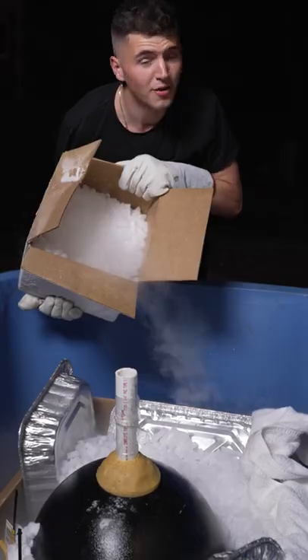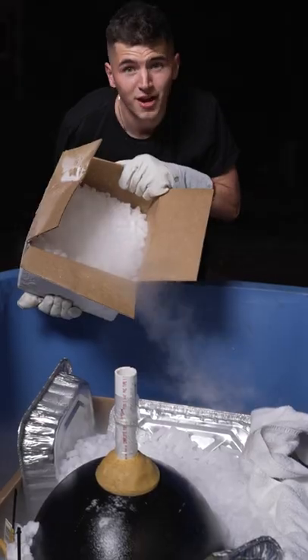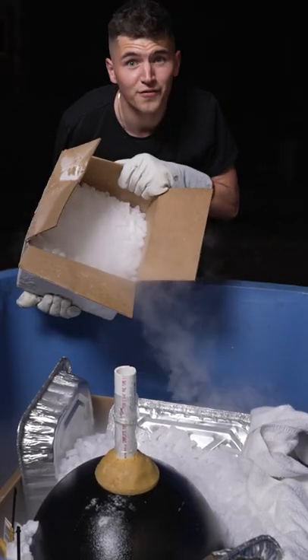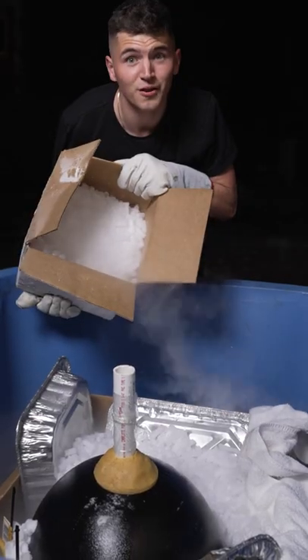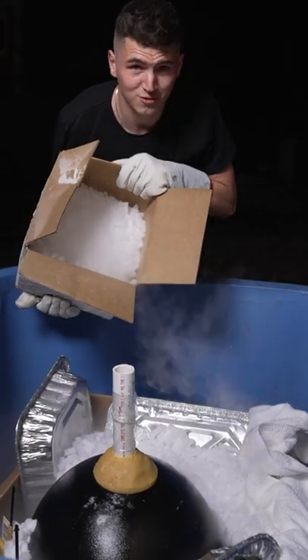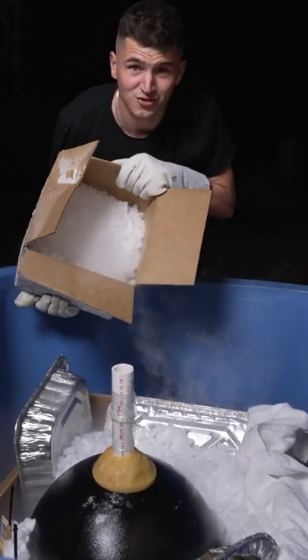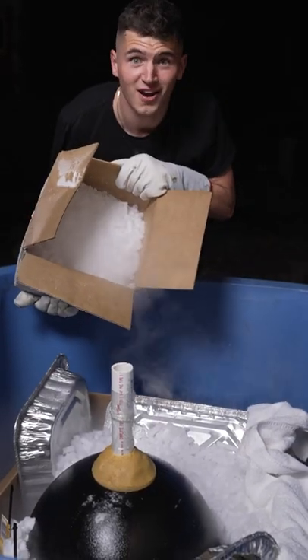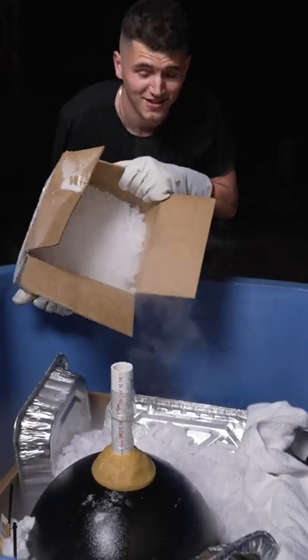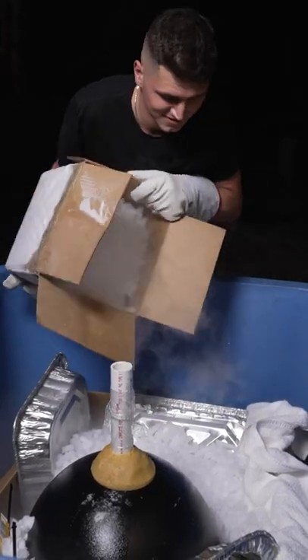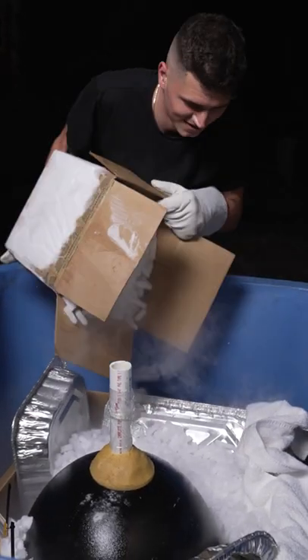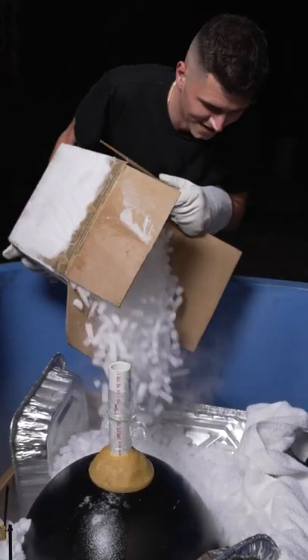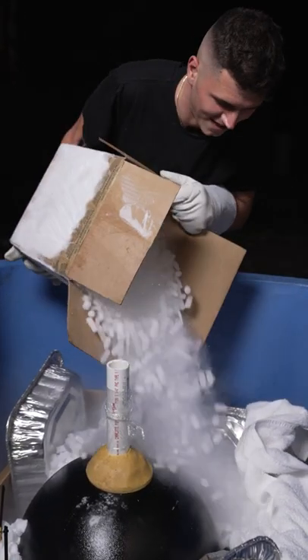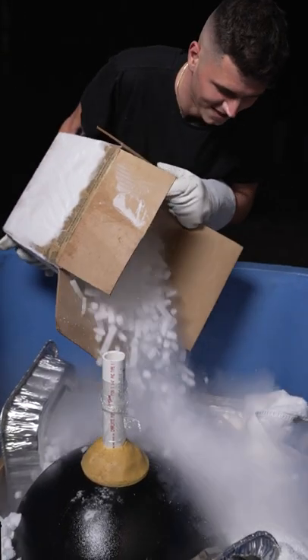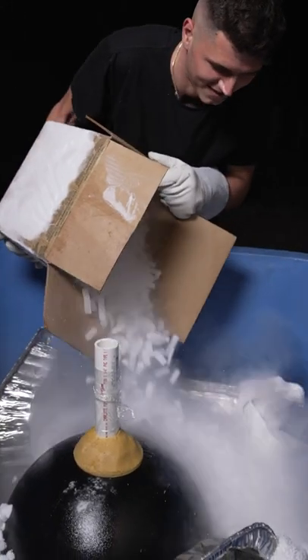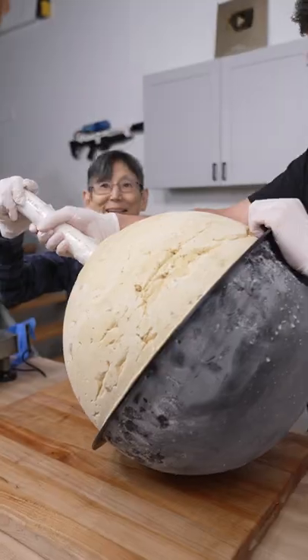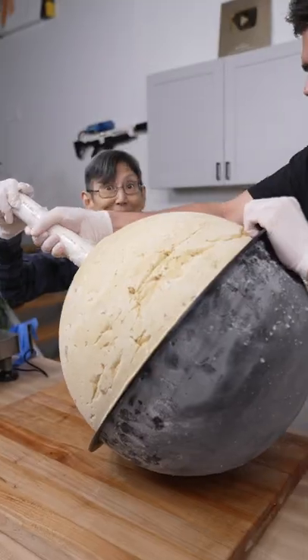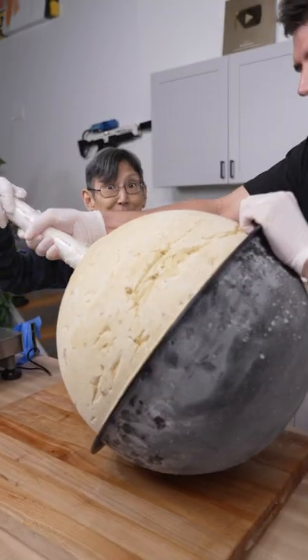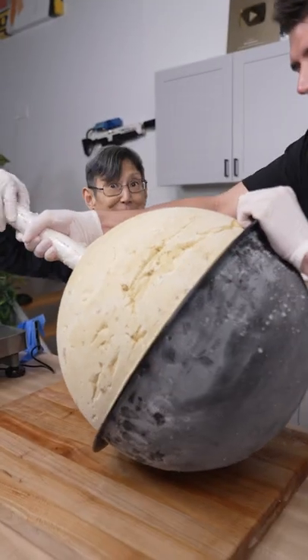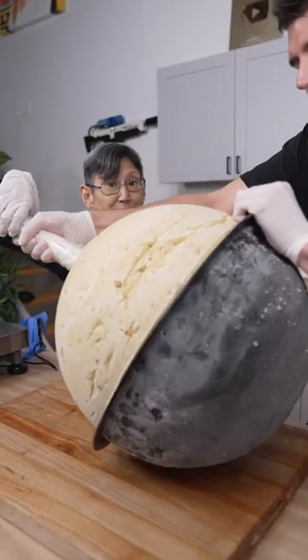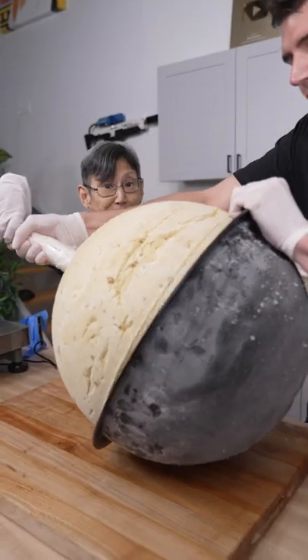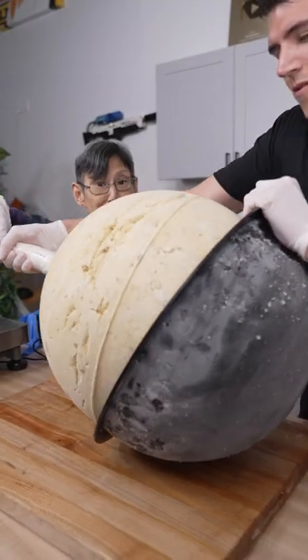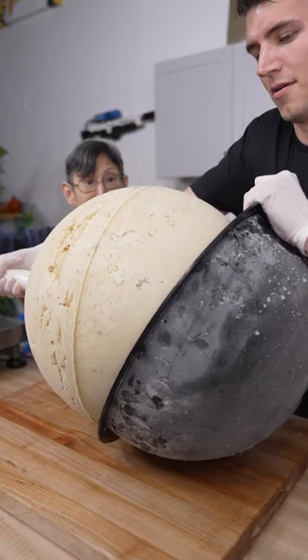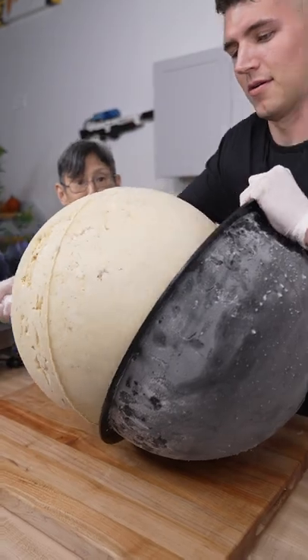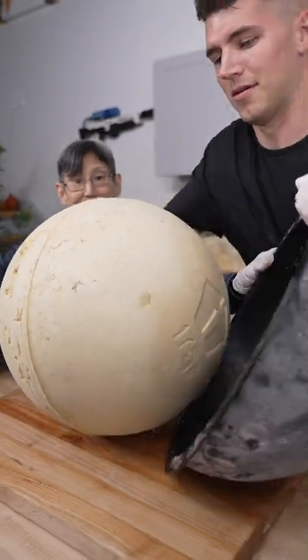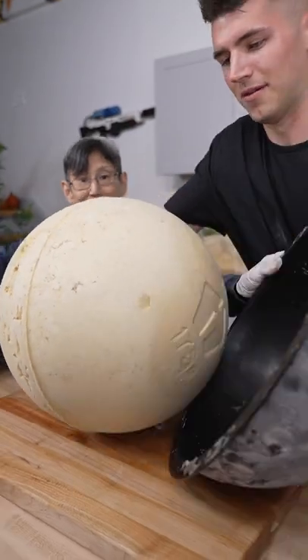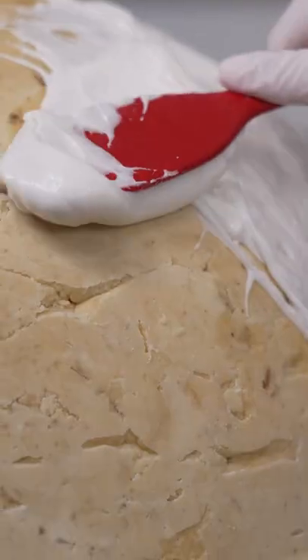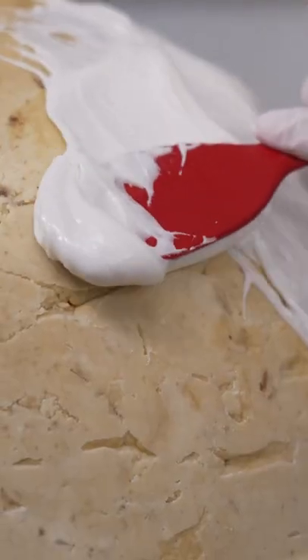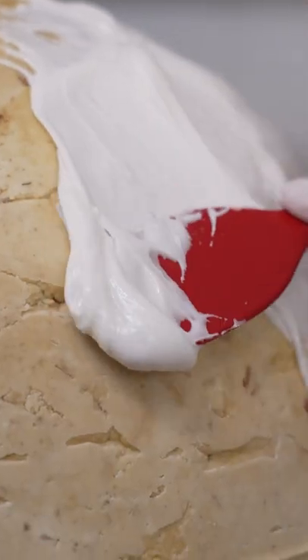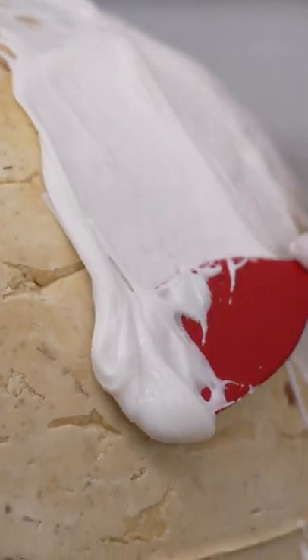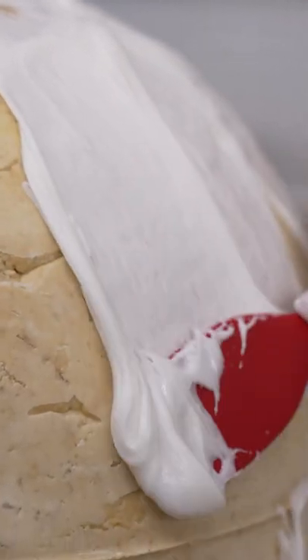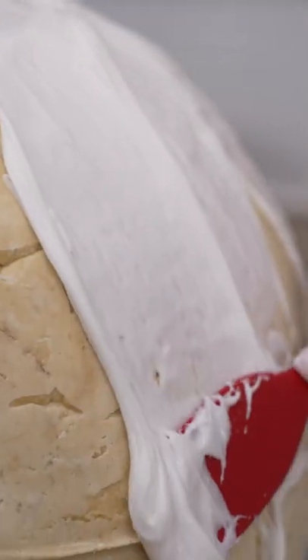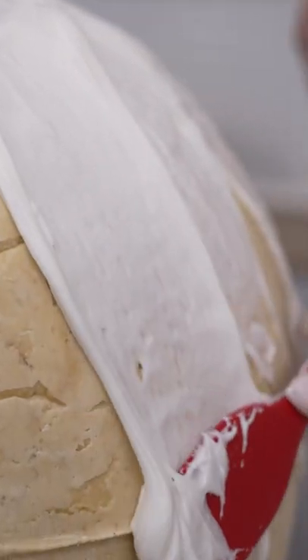Now we gotta fill it with dry ice. And now we pick up the bottom. Now we'll add royal icing.